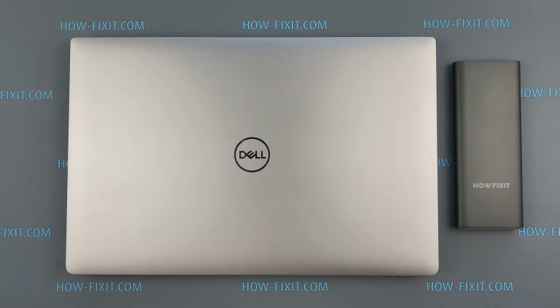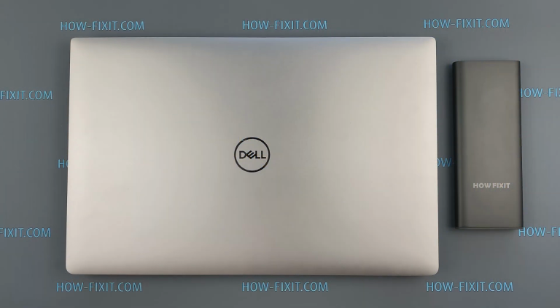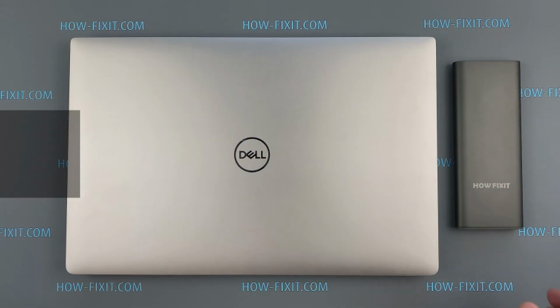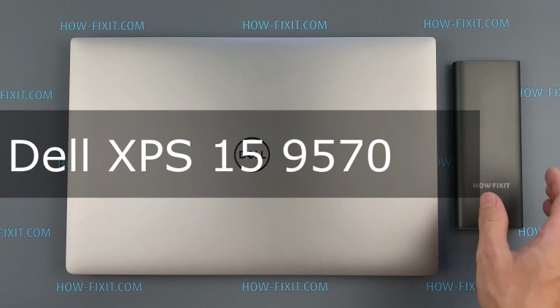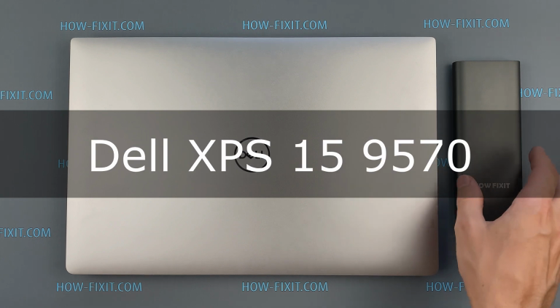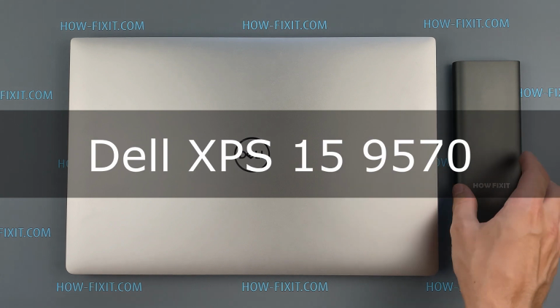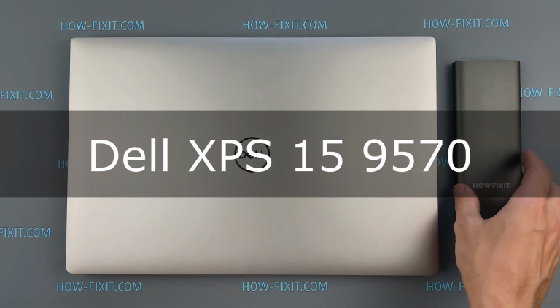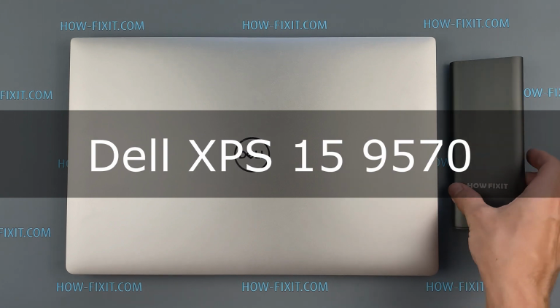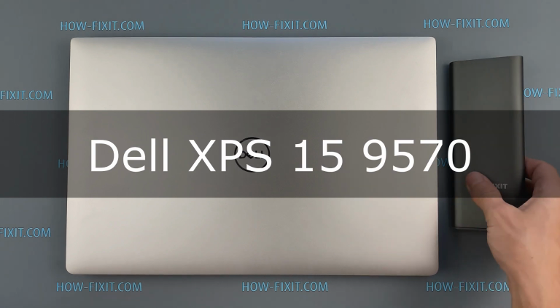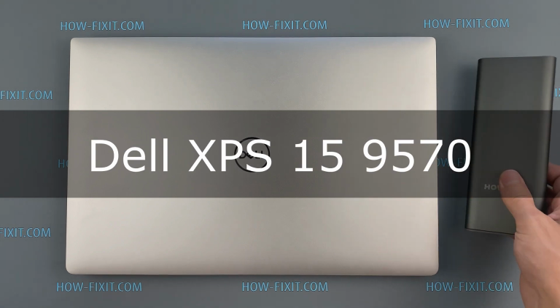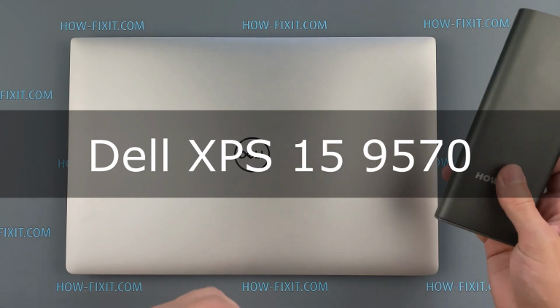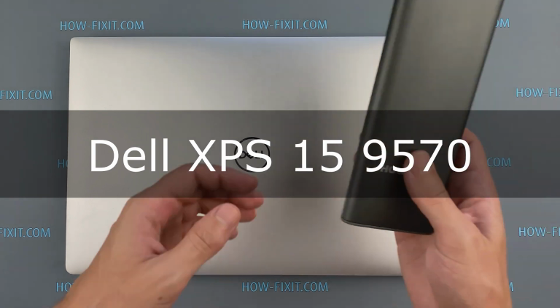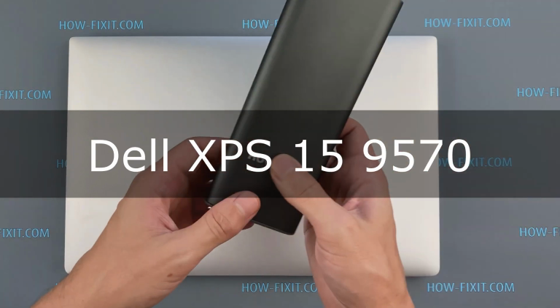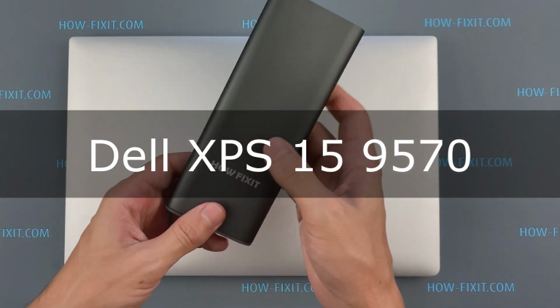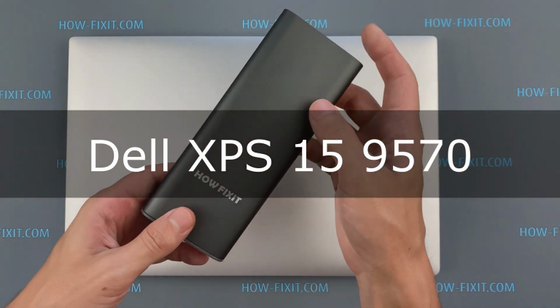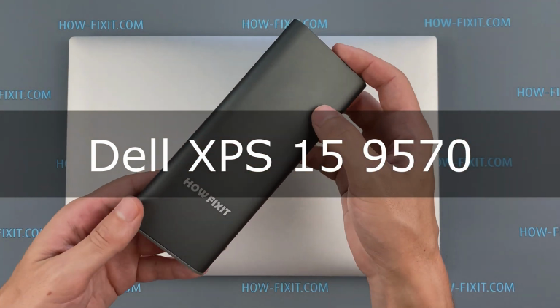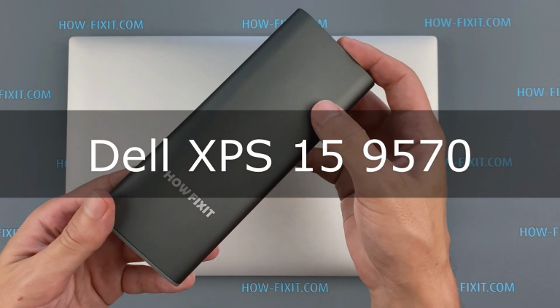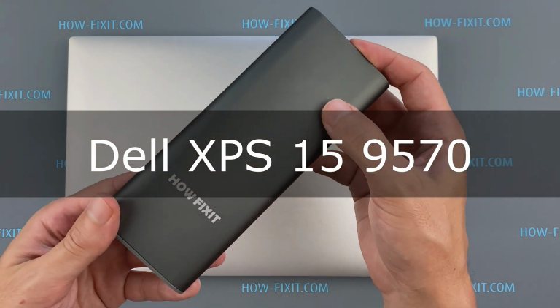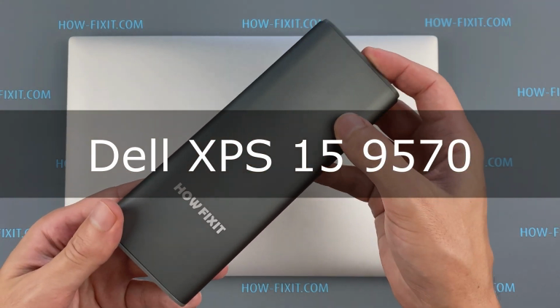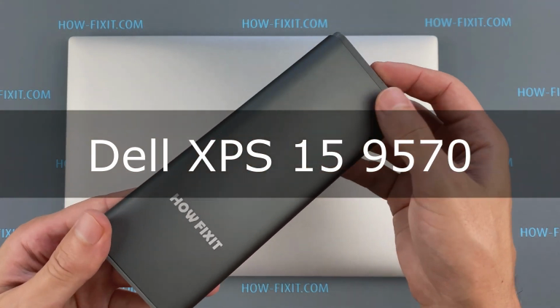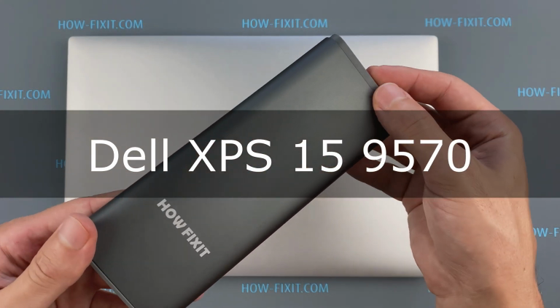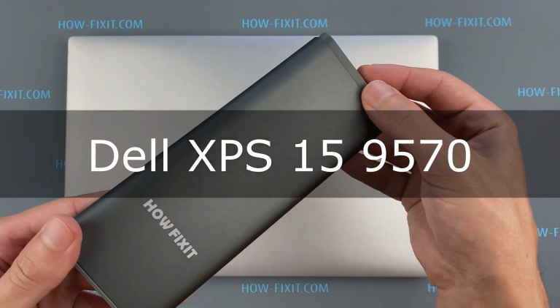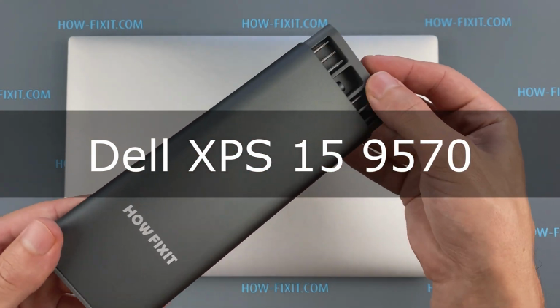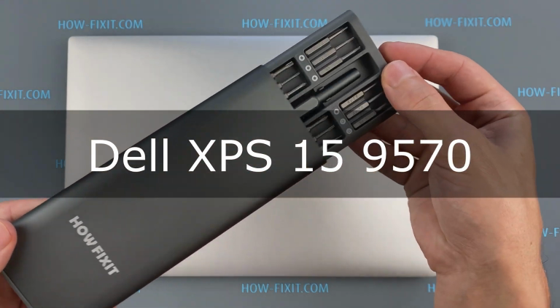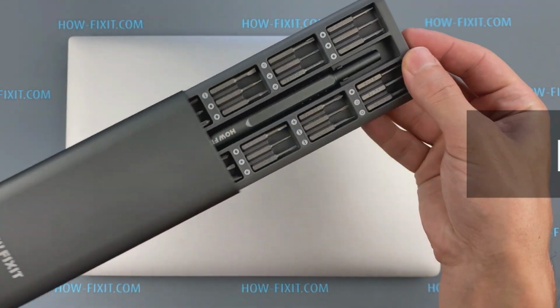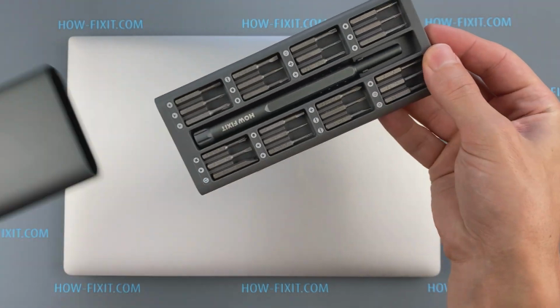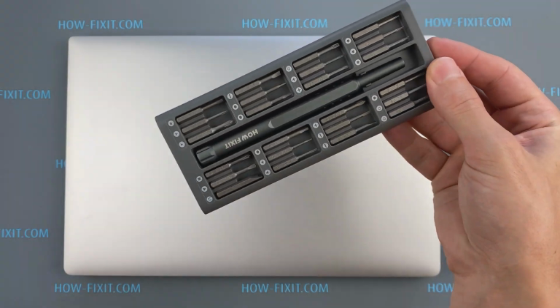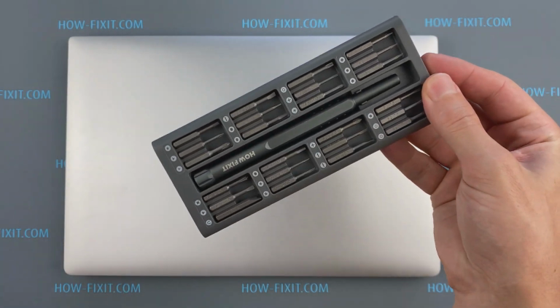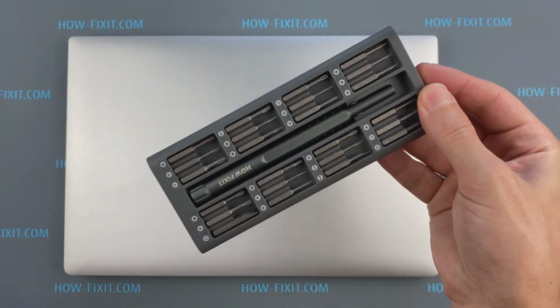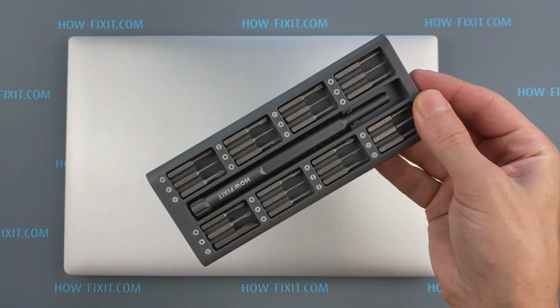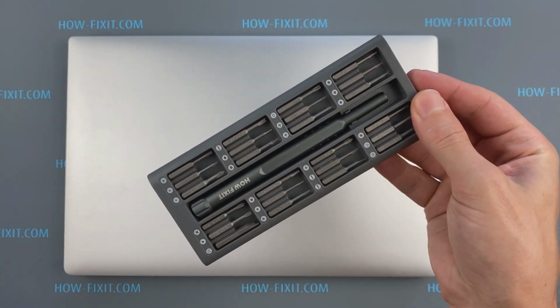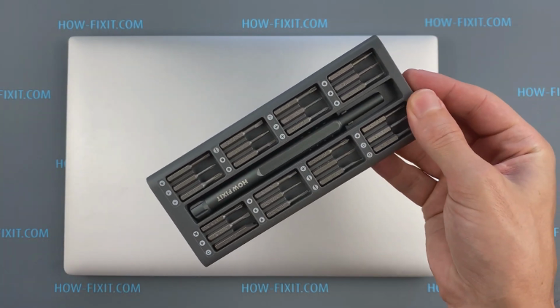Hello everyone, welcome to HowFixit. In this video I'm gonna show you how to replace the fan in a laptop.